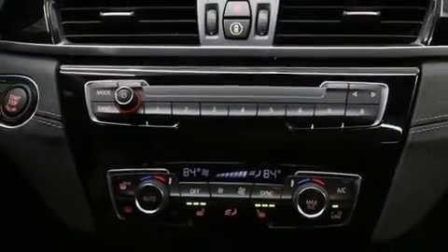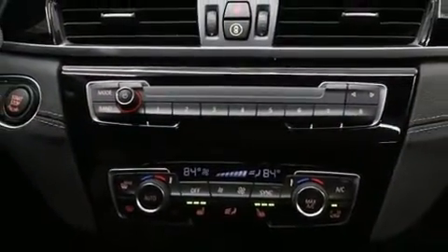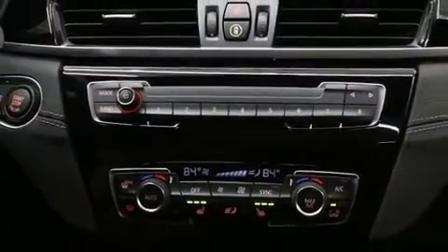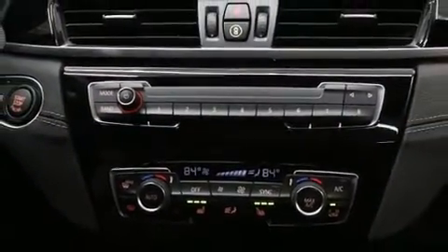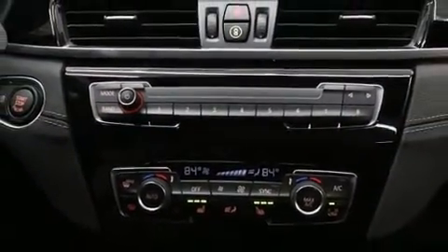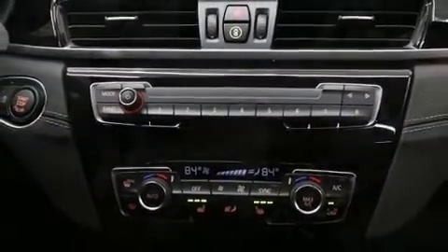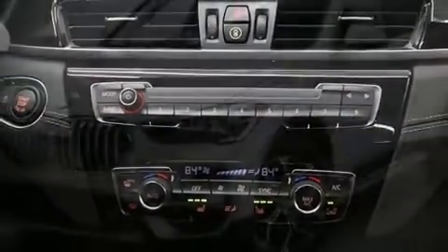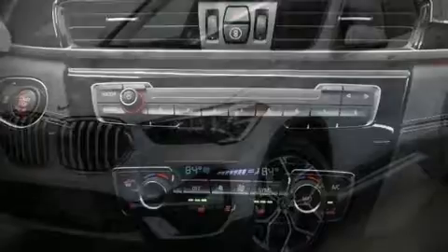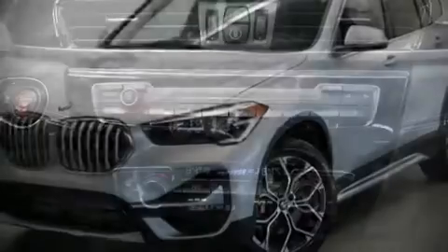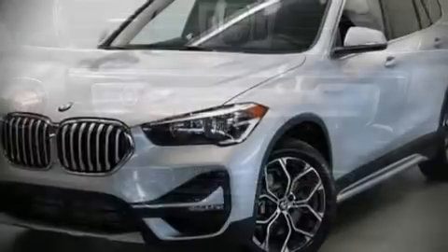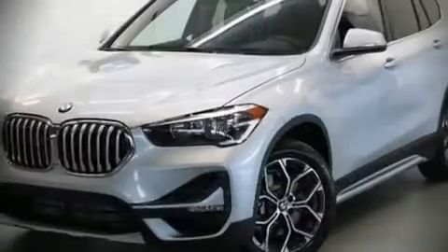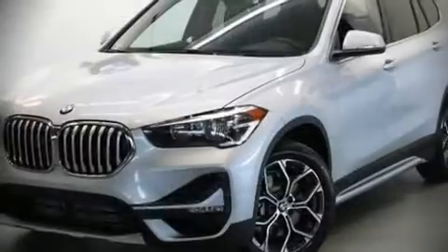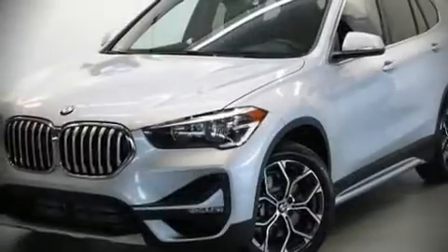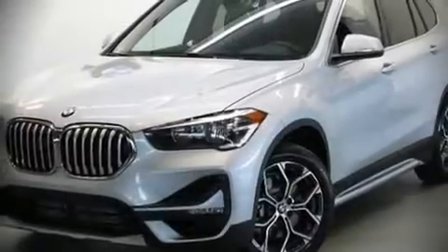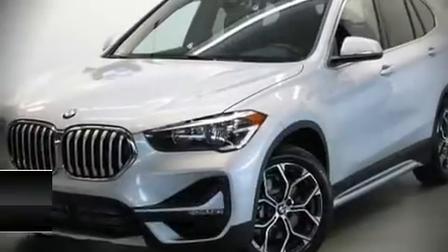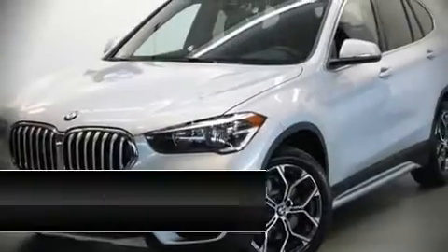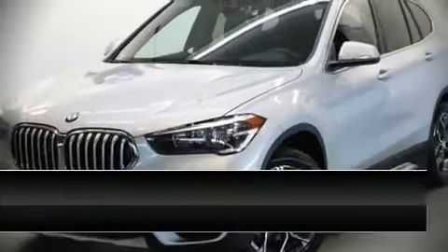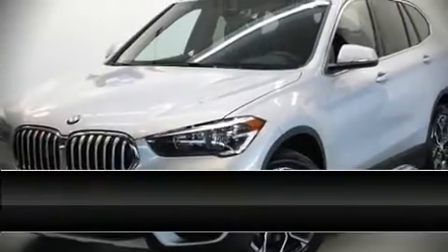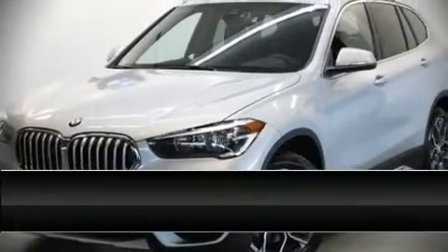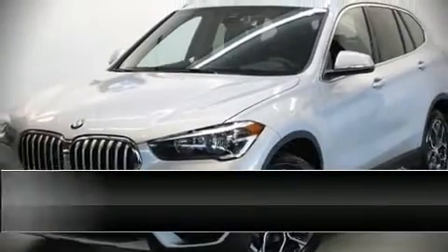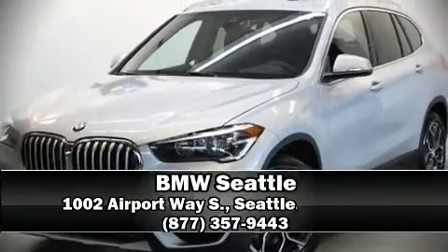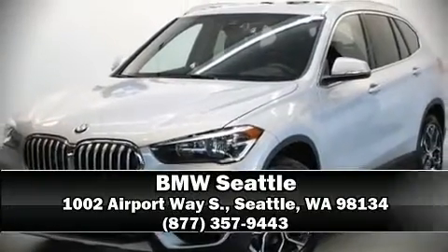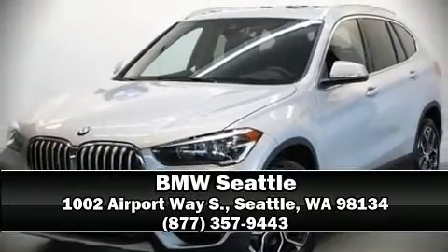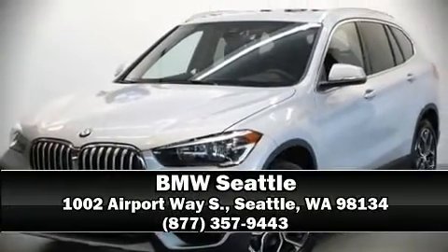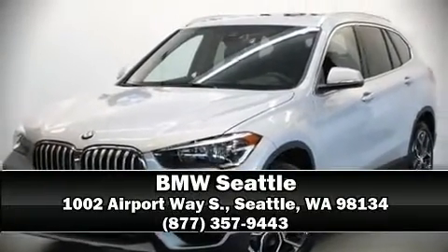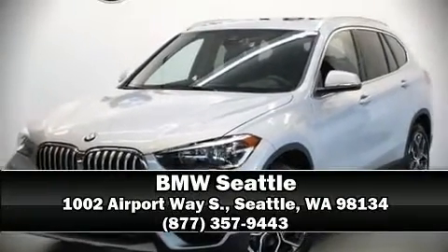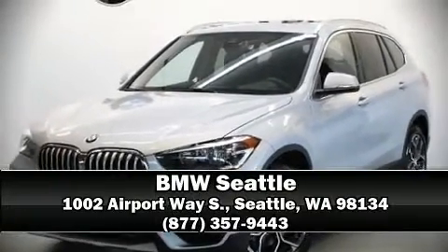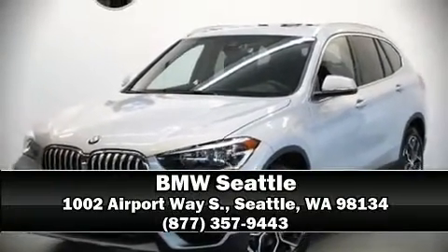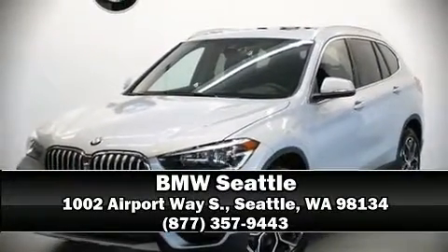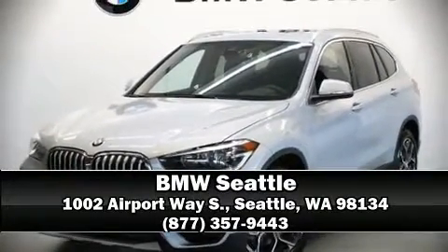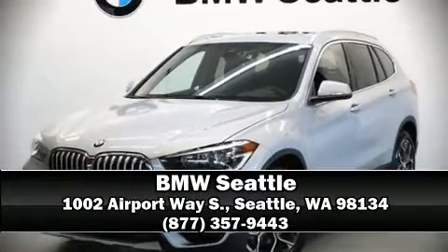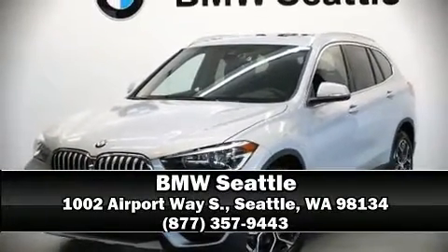Our sales reps are knowledgeable and professional. We are here to help you. We hope to see you soon!